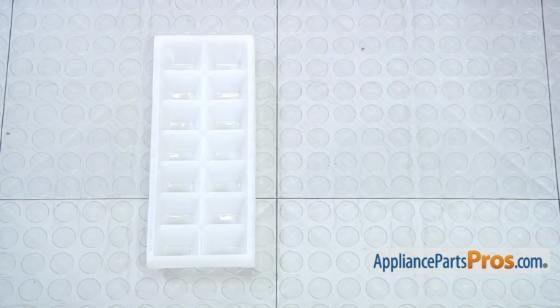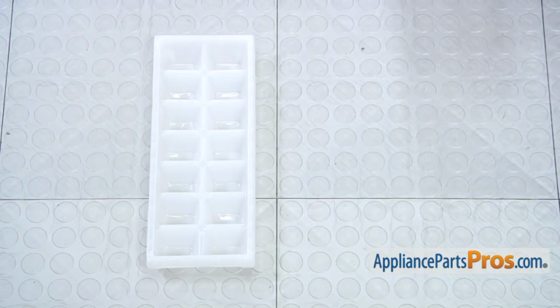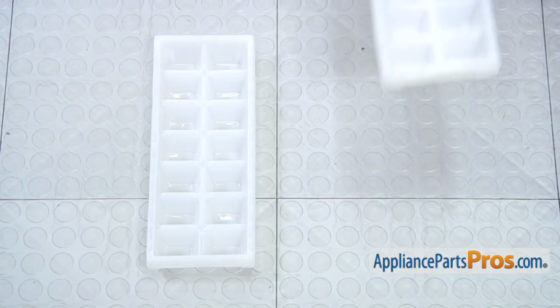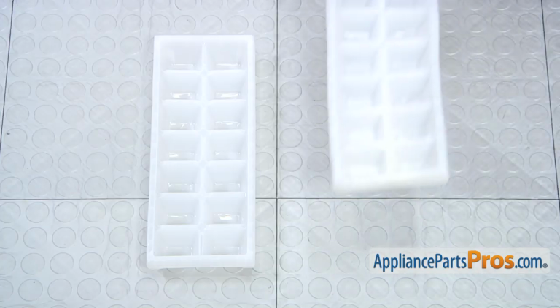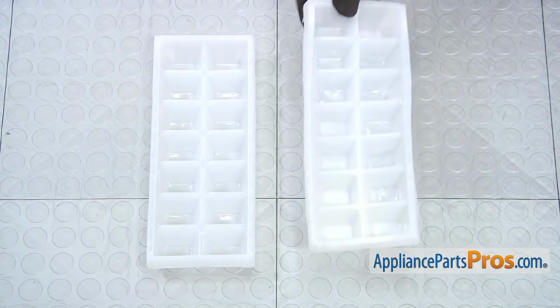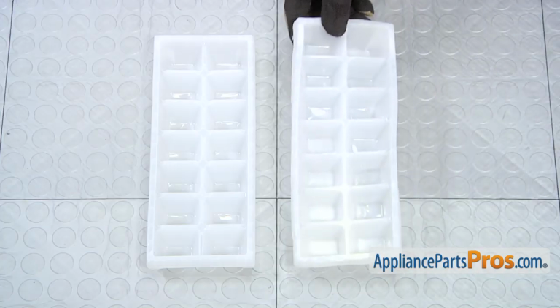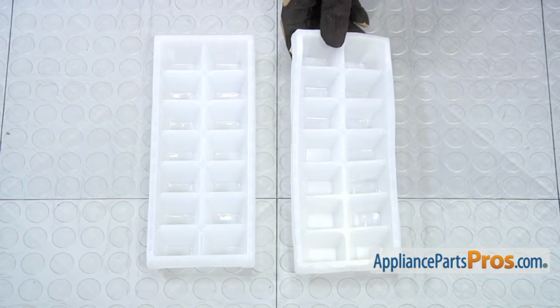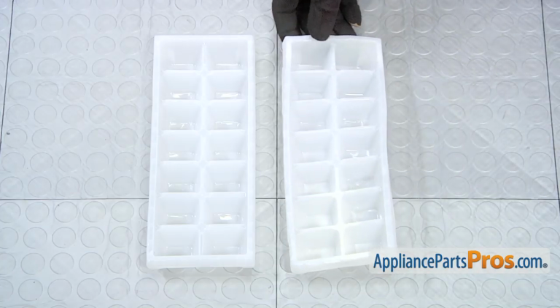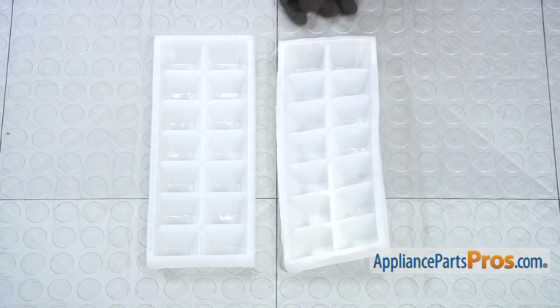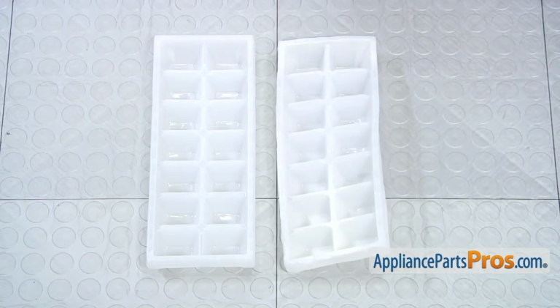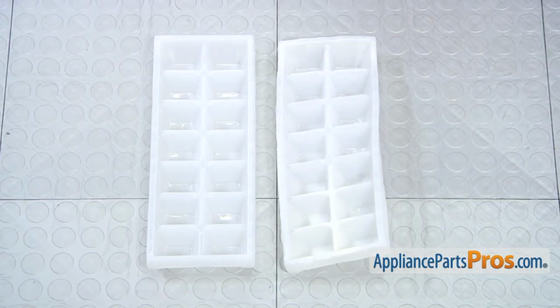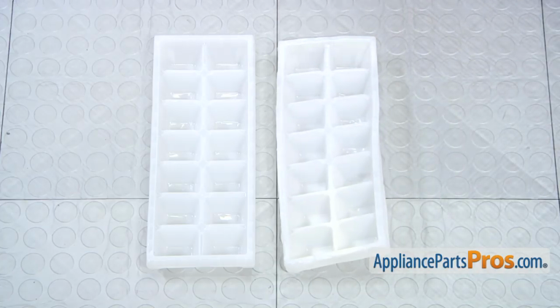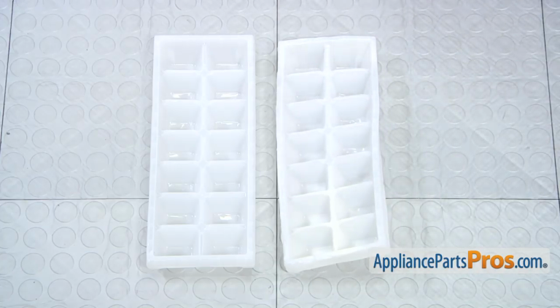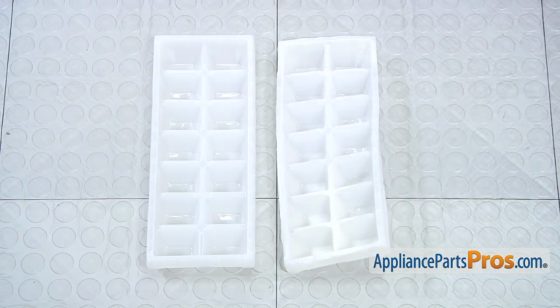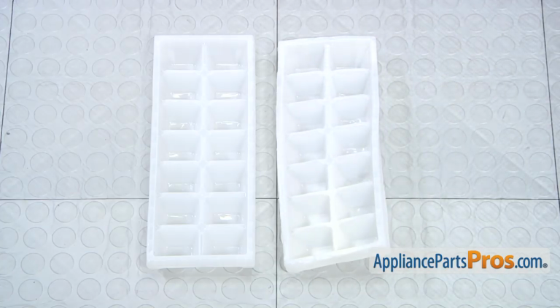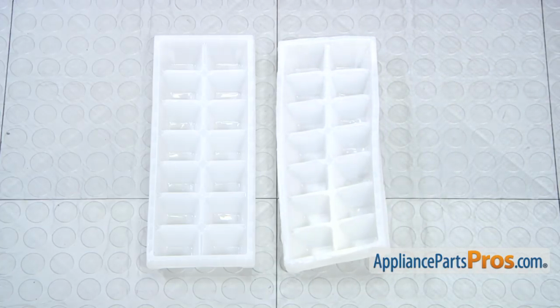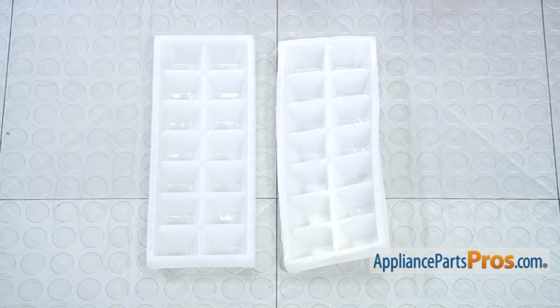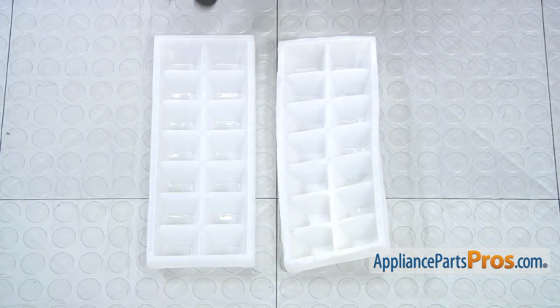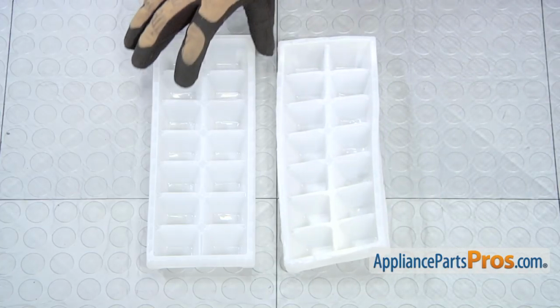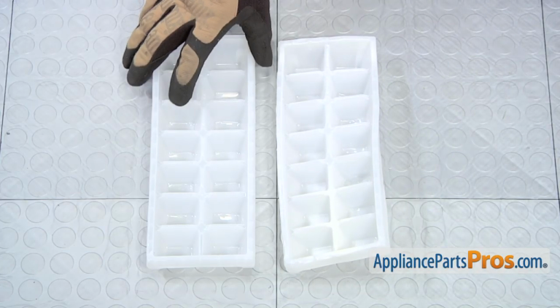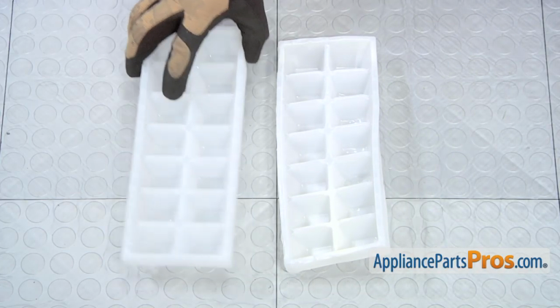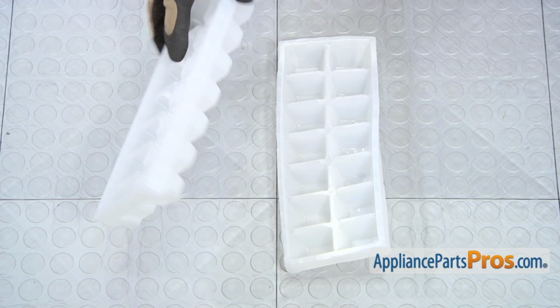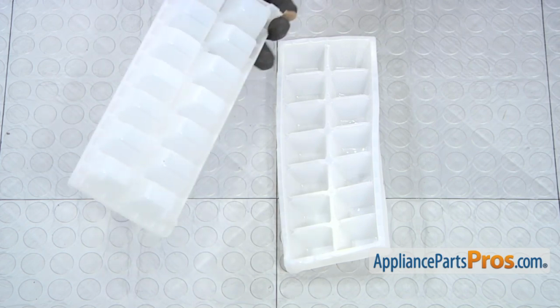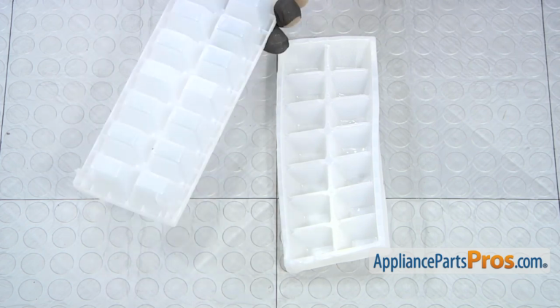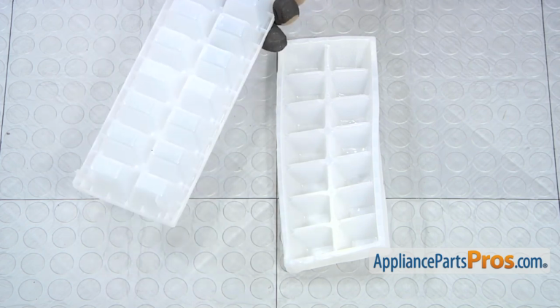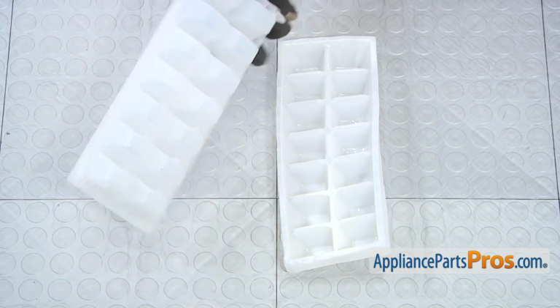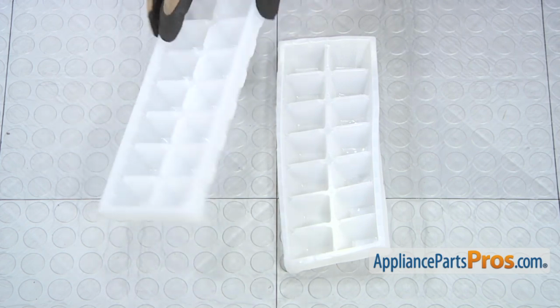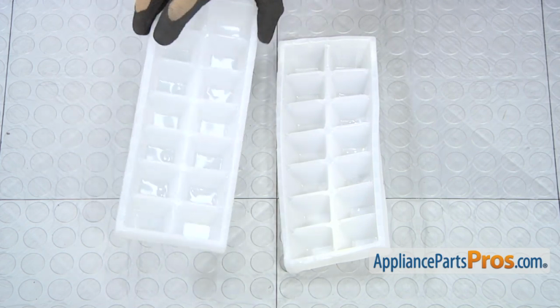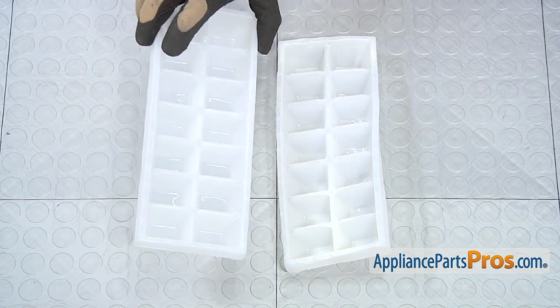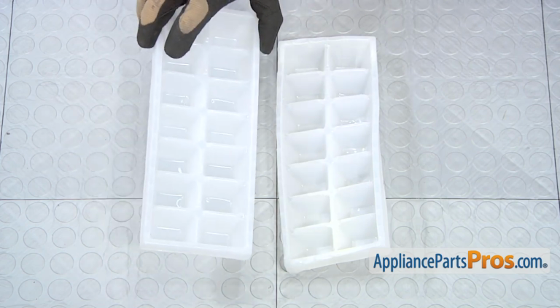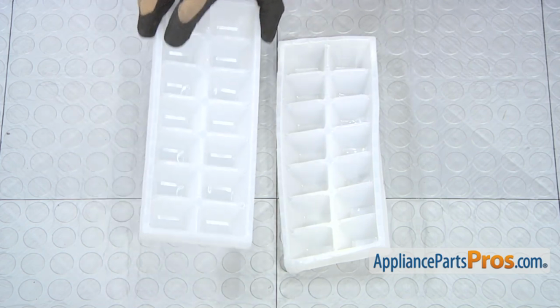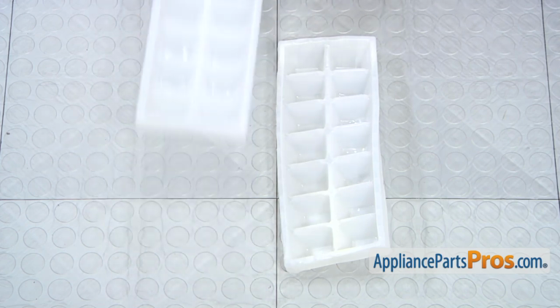Here's the old ice cube tray next to the new one. If you already have the new part, great. If not, you can get it at AppliancePartsPros.com.